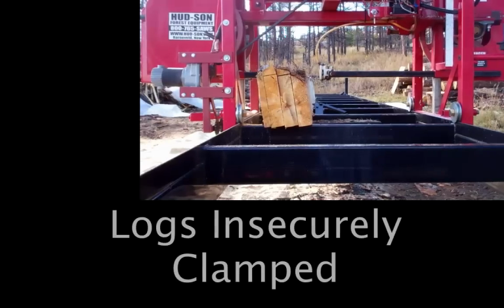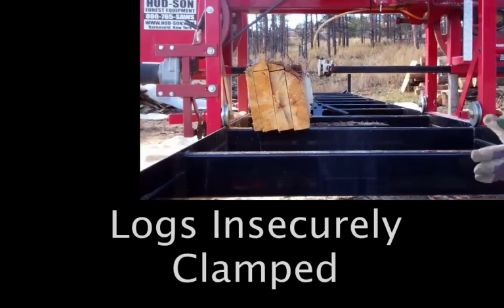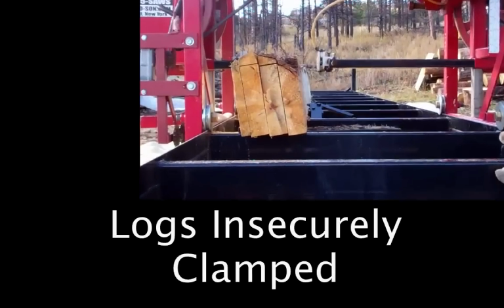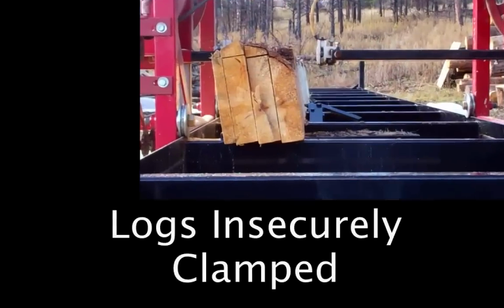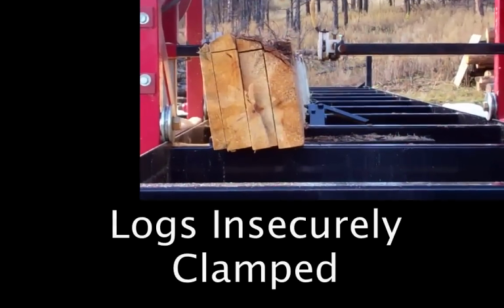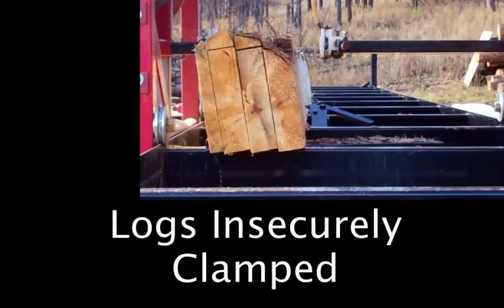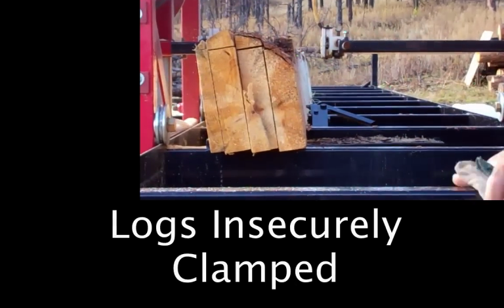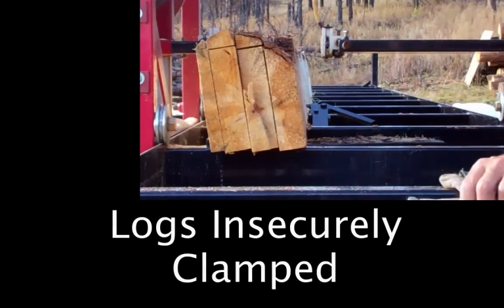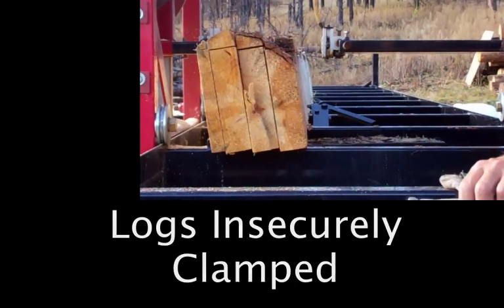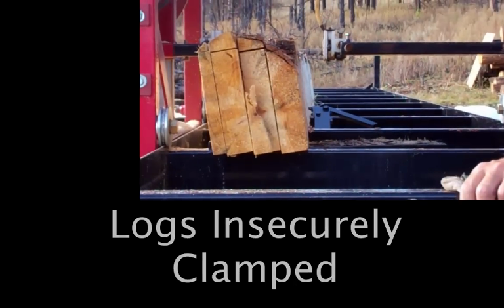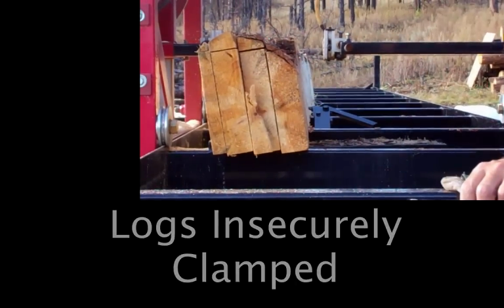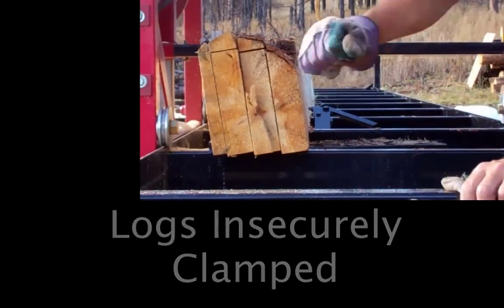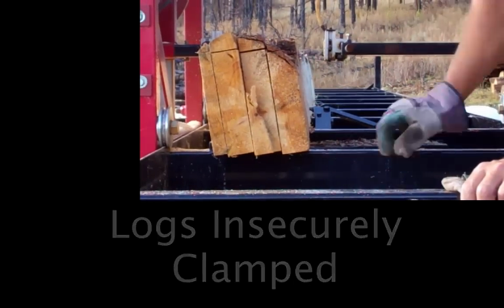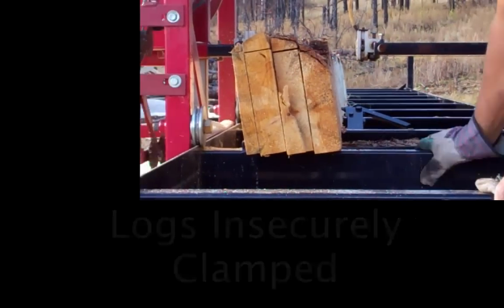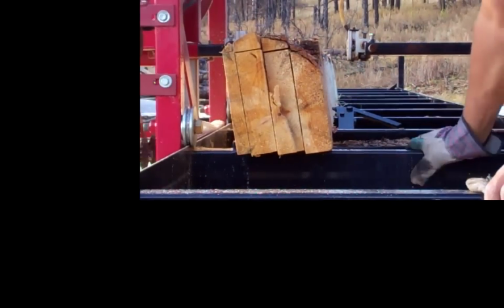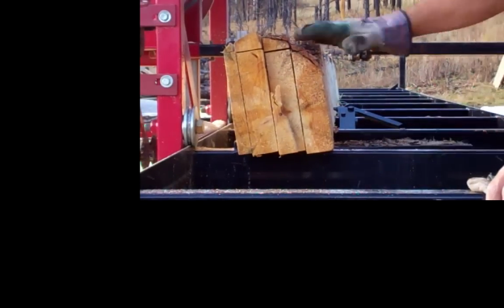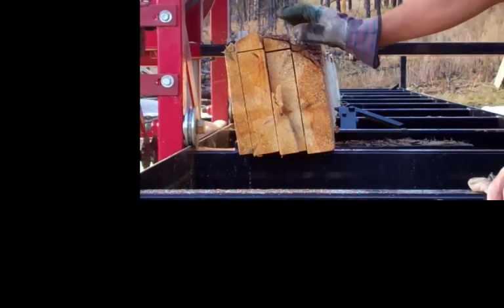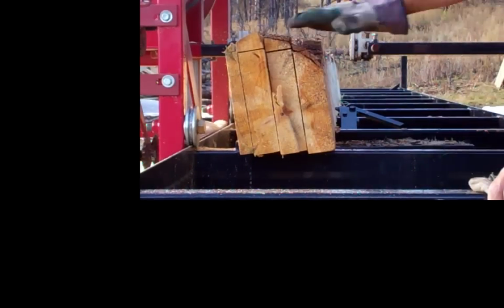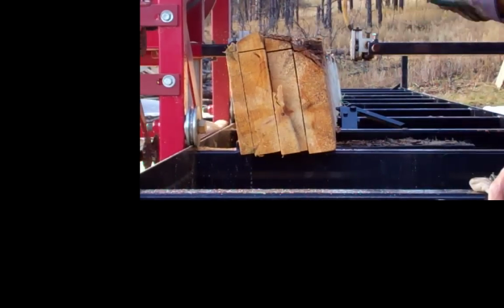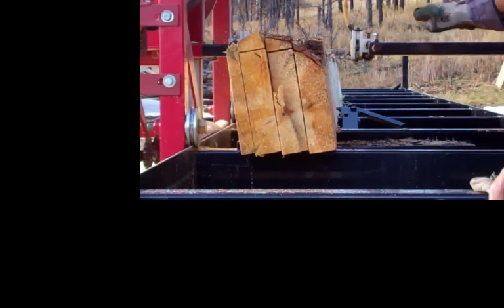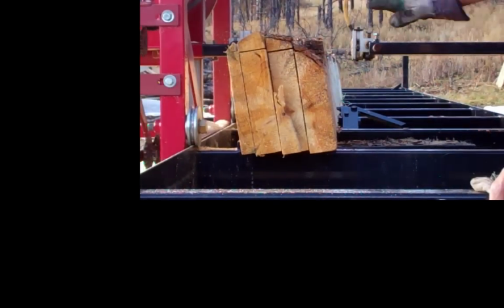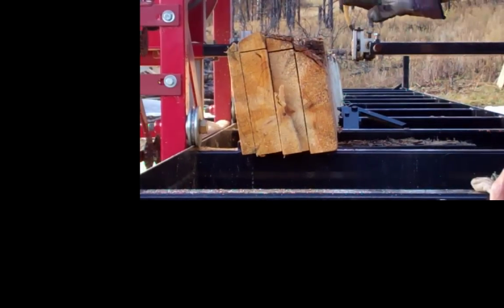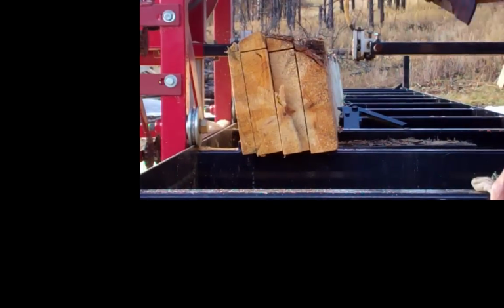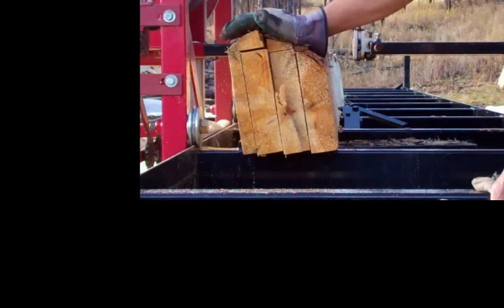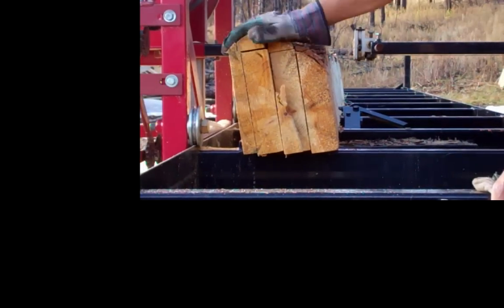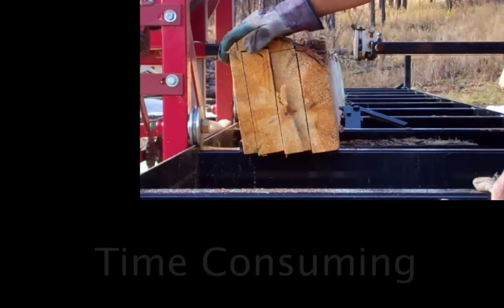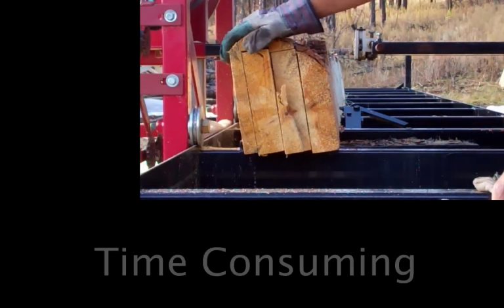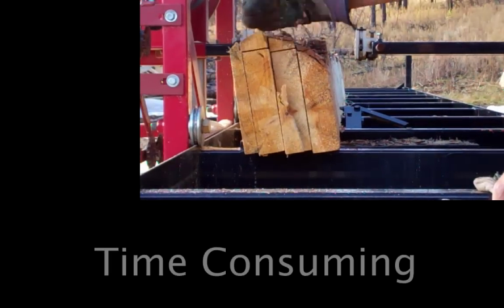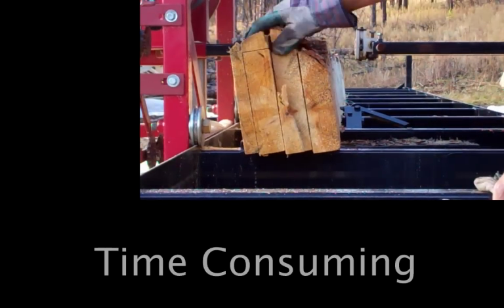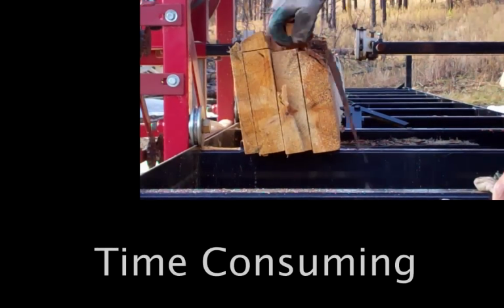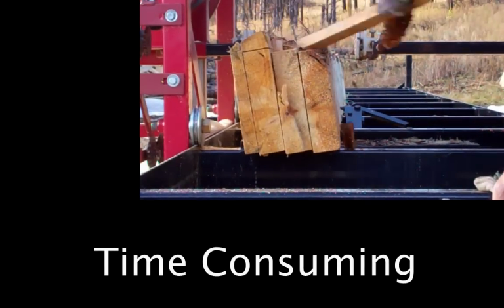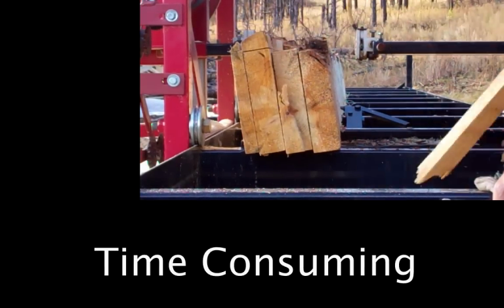This is what happens when you don't secure your logs — they tilt and jam your saw.